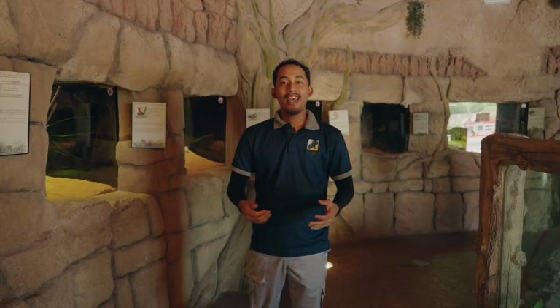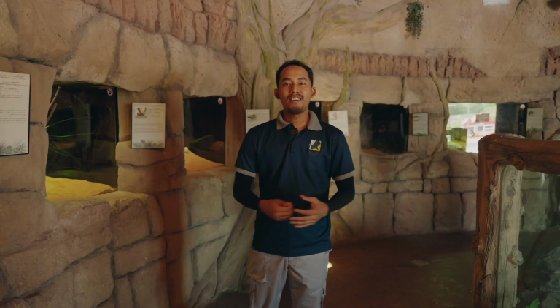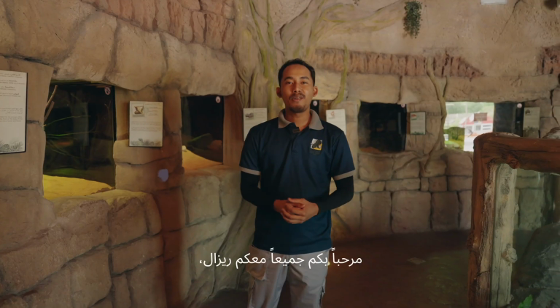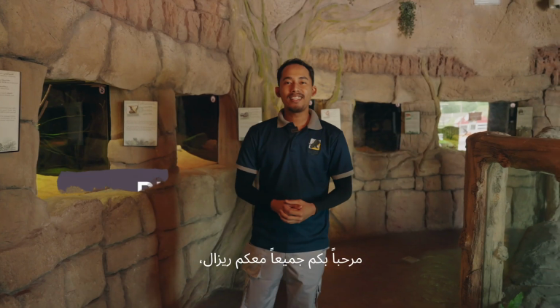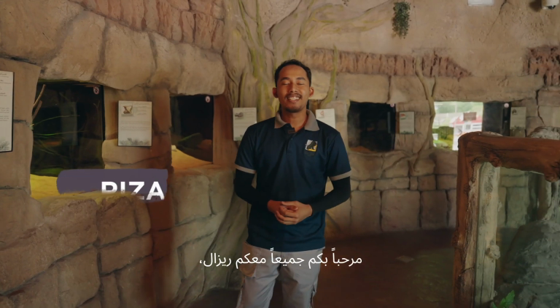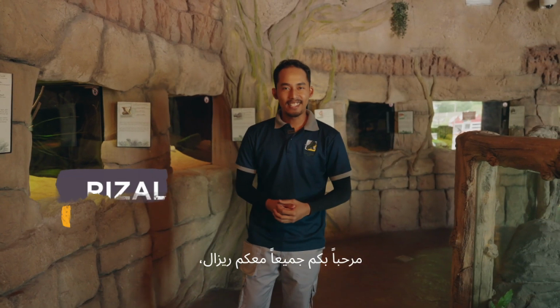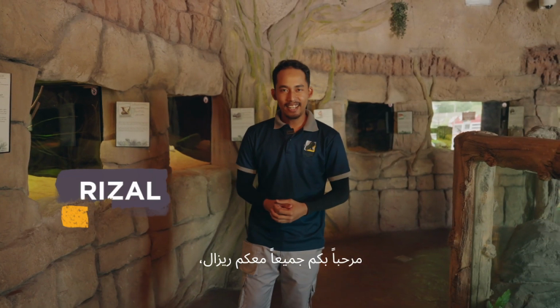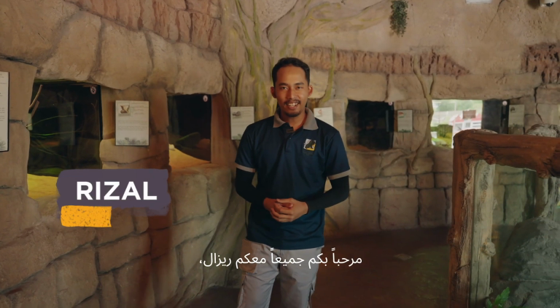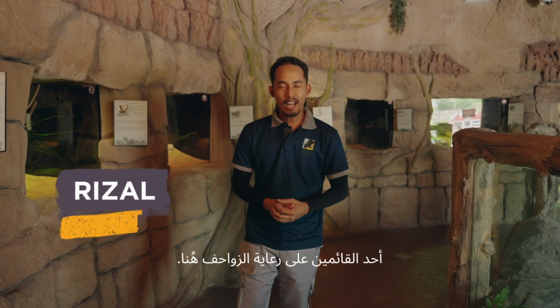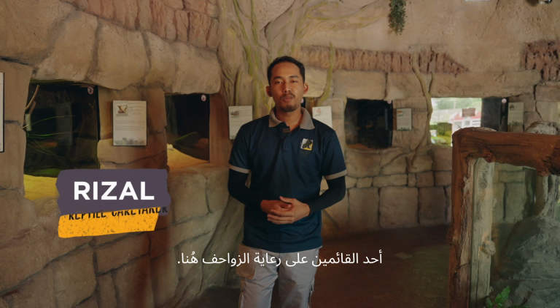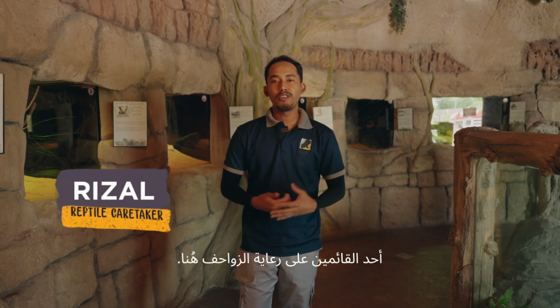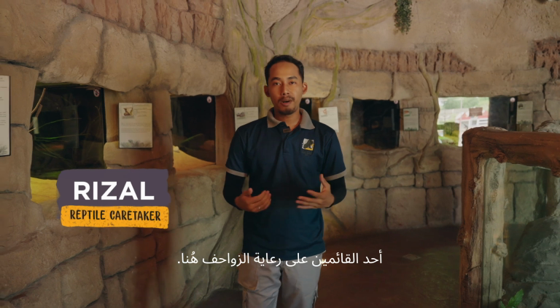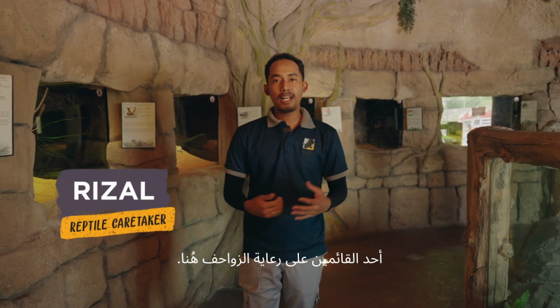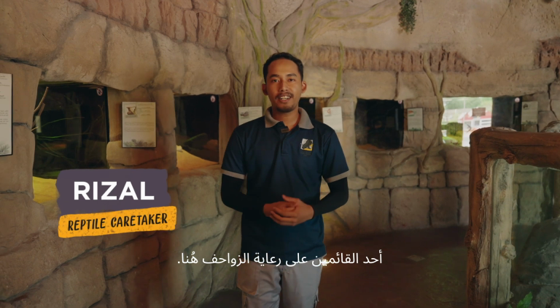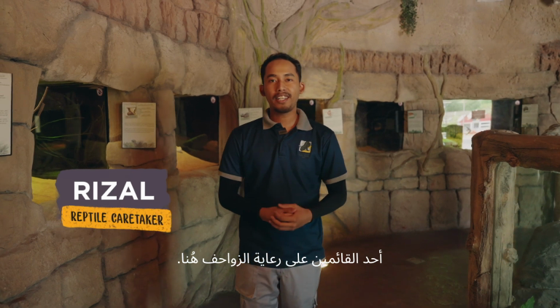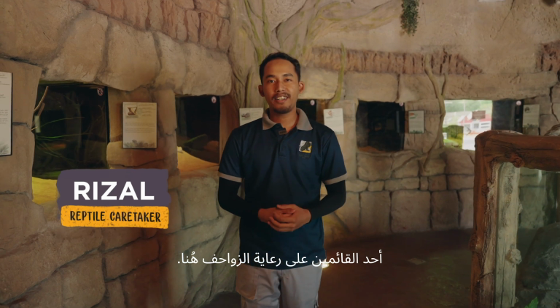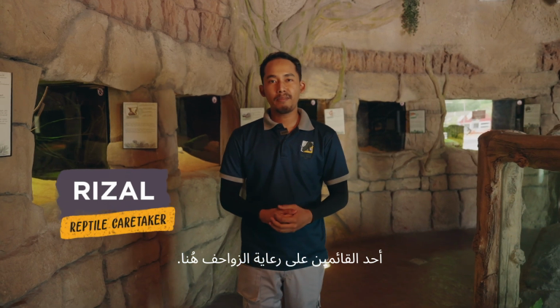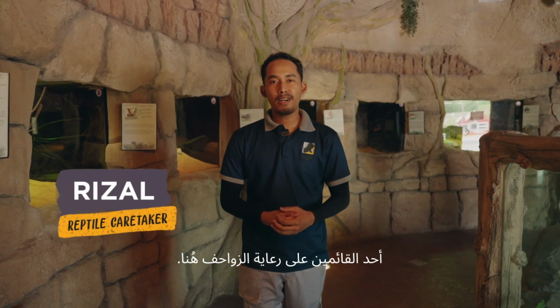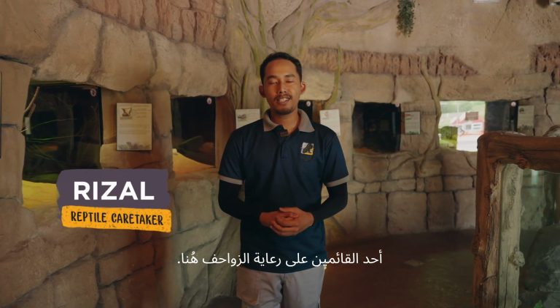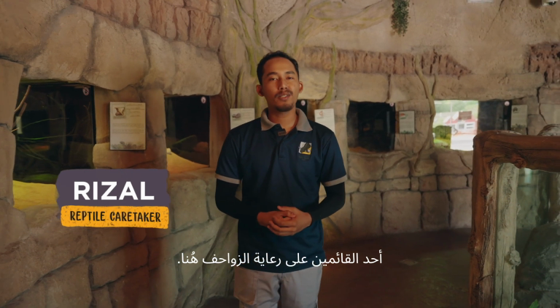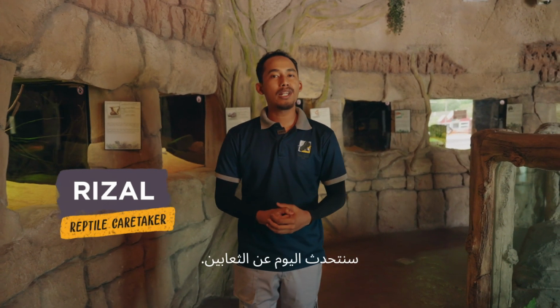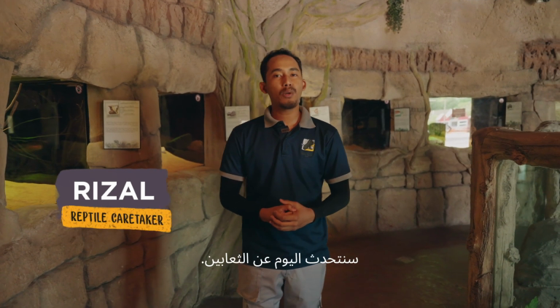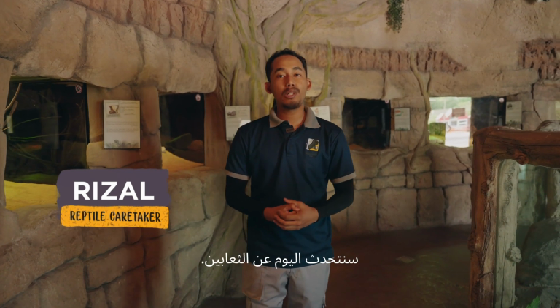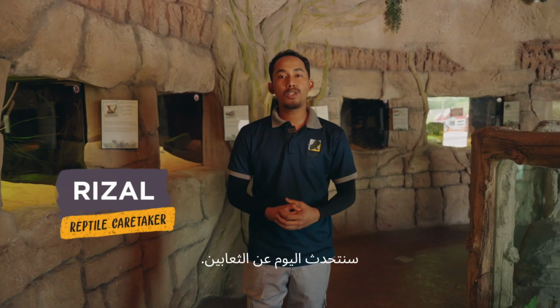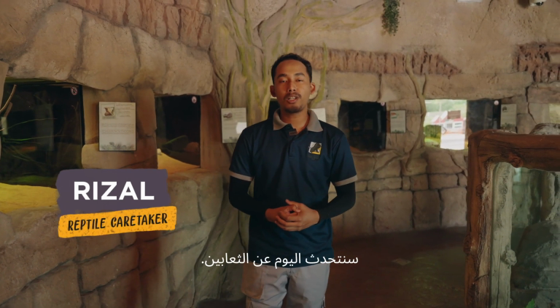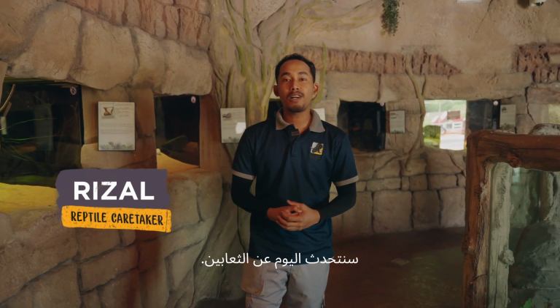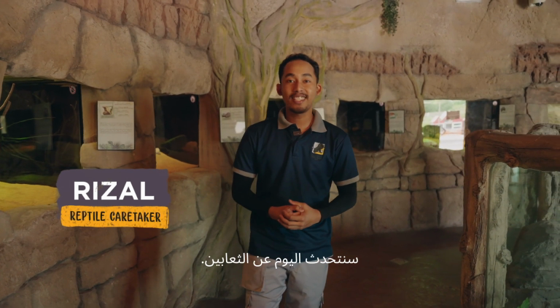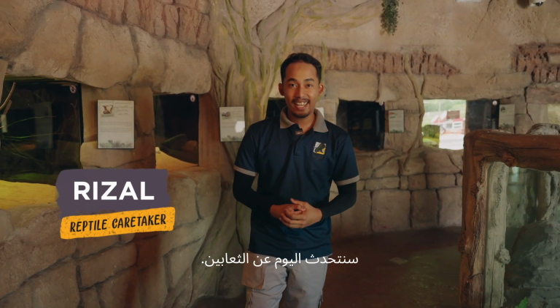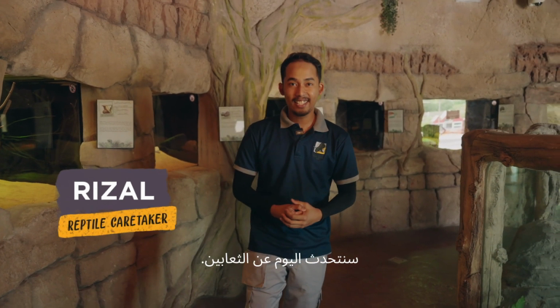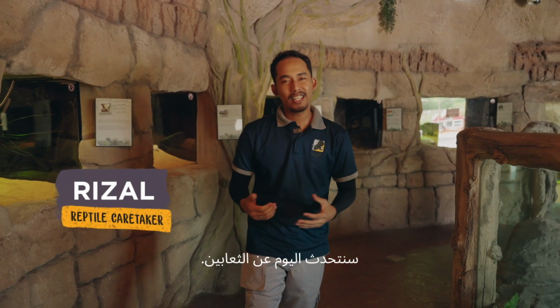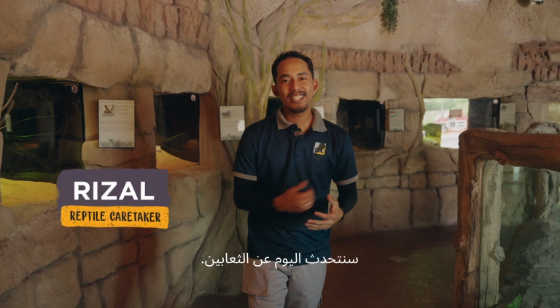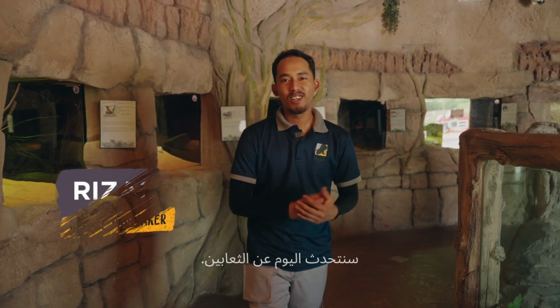Hey everyone, it's Rizal here. I'm one of the reptile caretakers in the park. So today we will talk about snakes. Let's go.